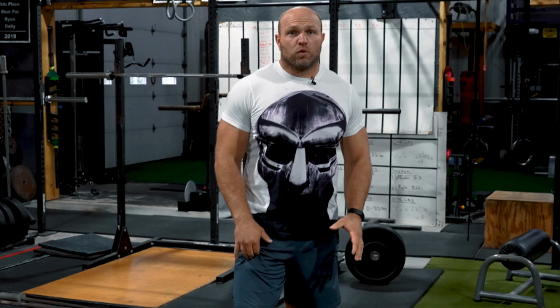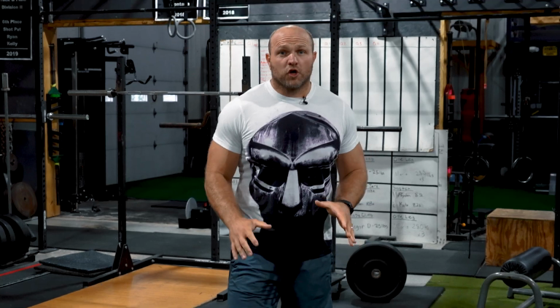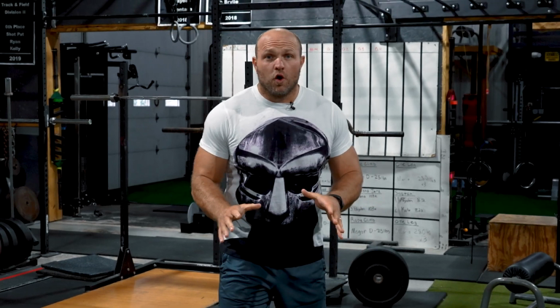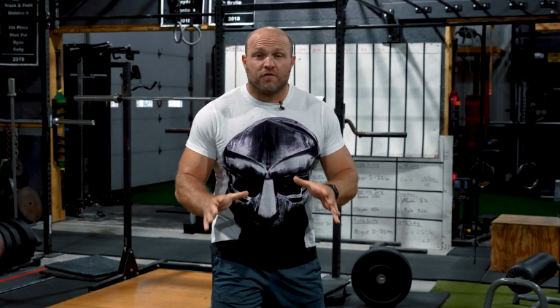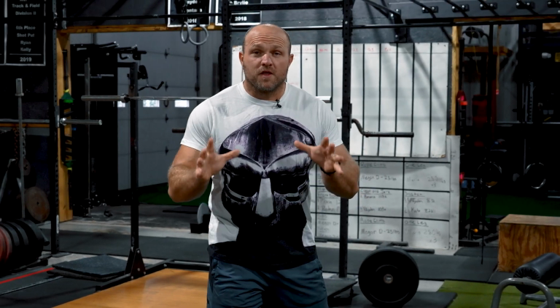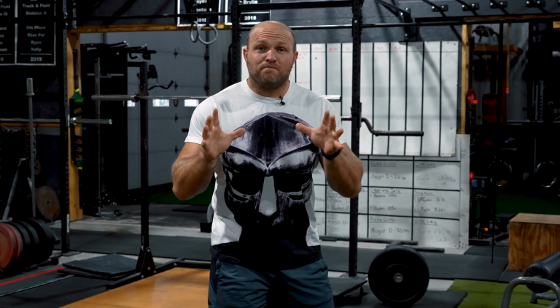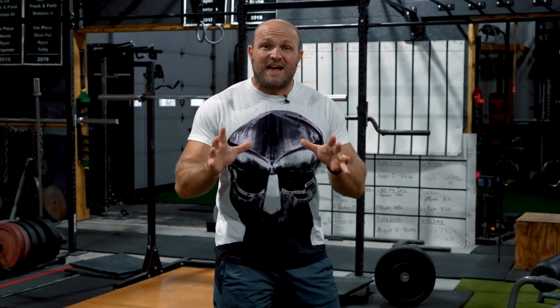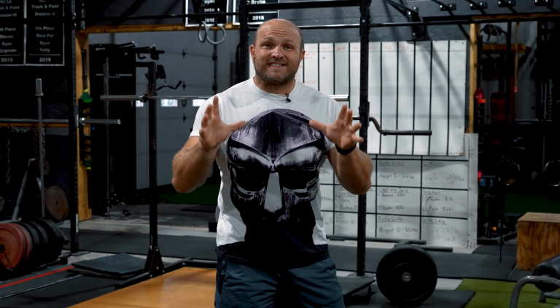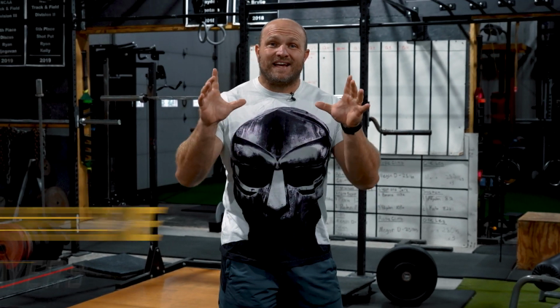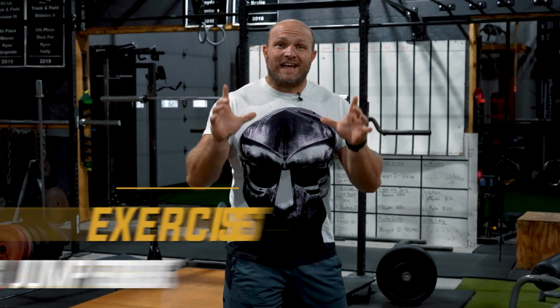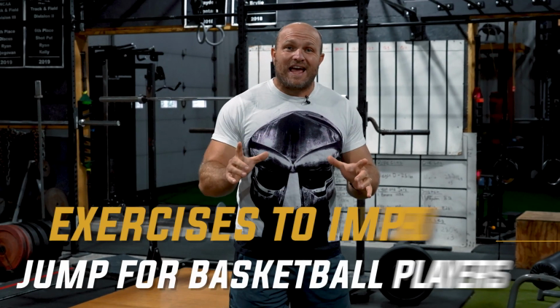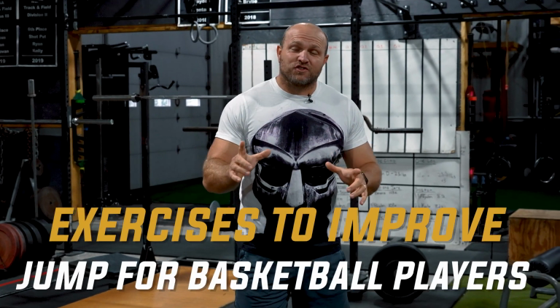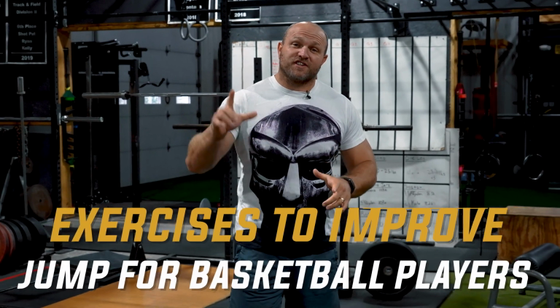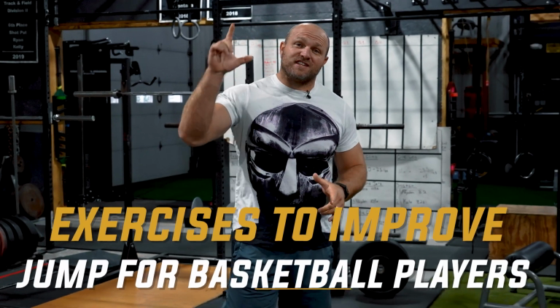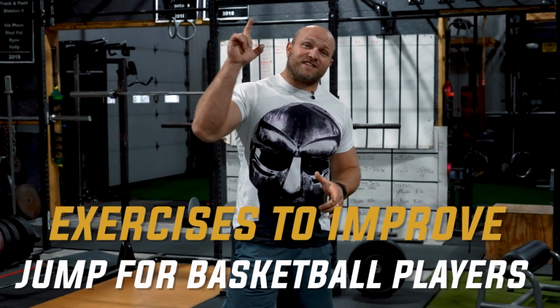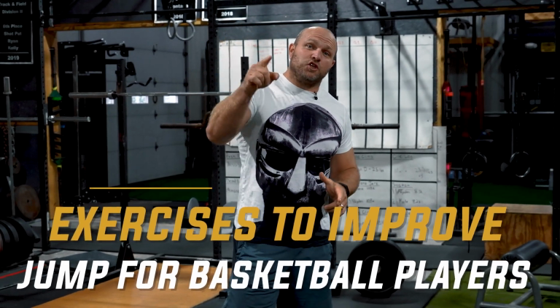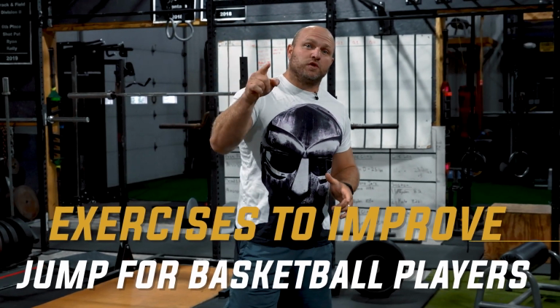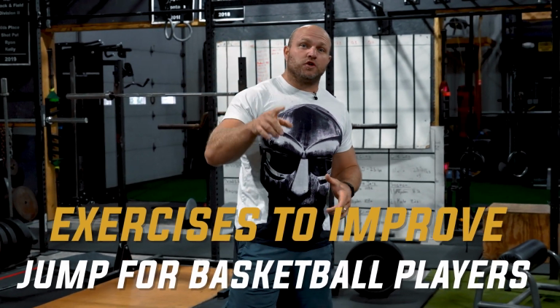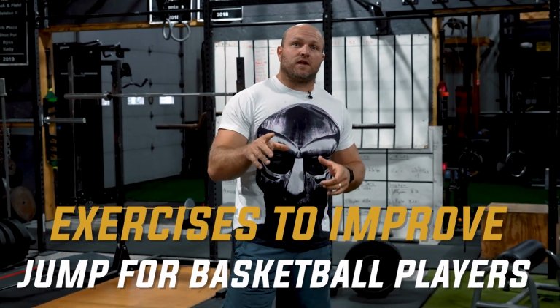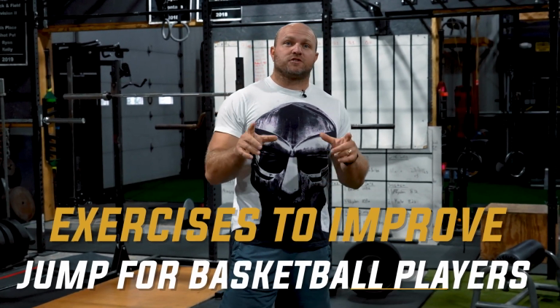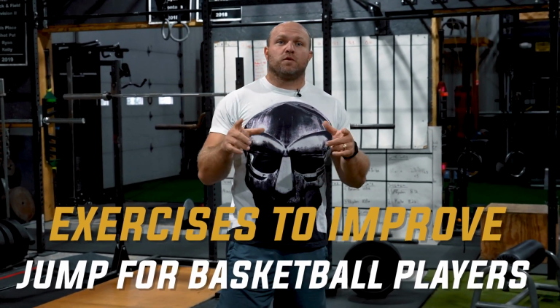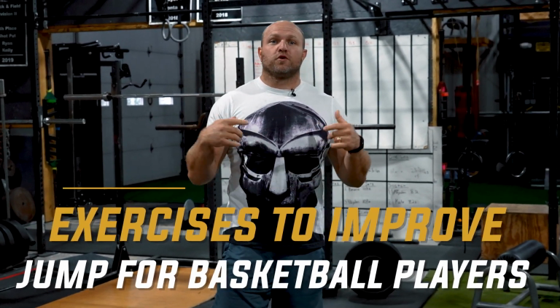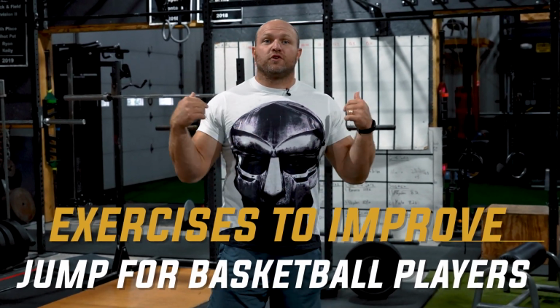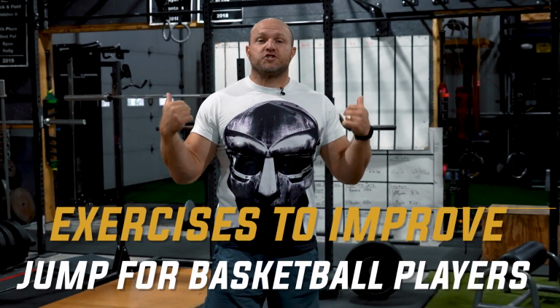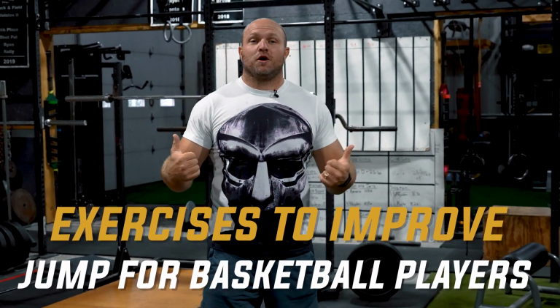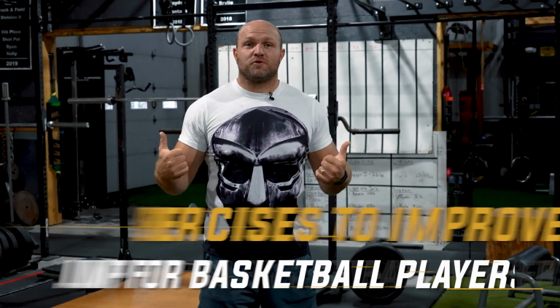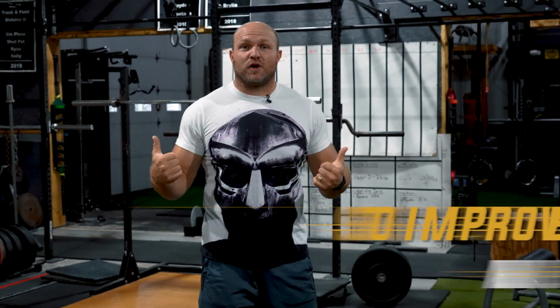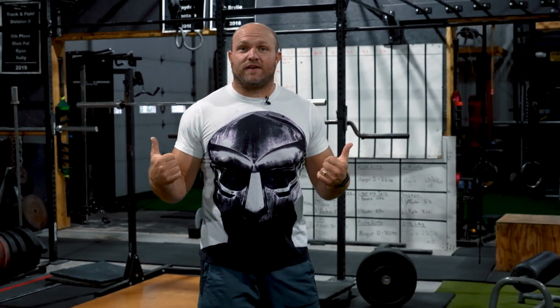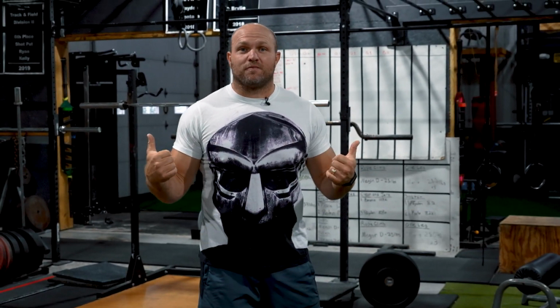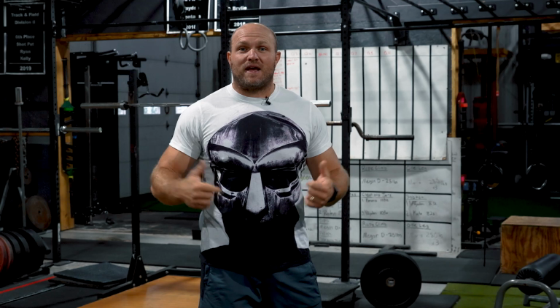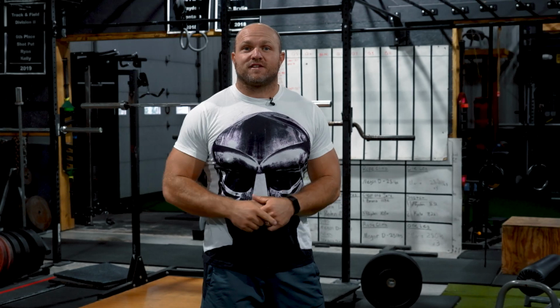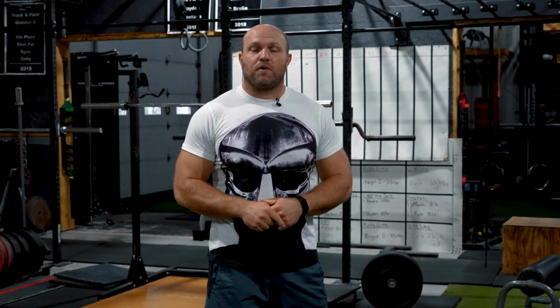We're going to go over the best exercises that you can utilize to improve your jump training for basketball.